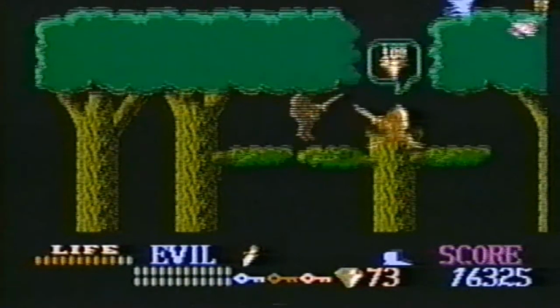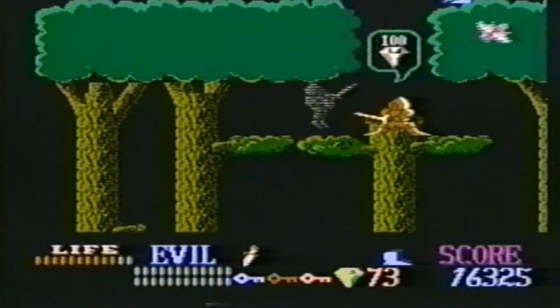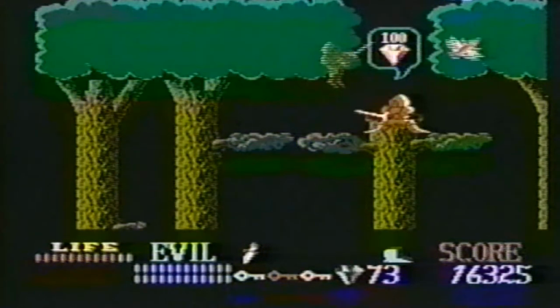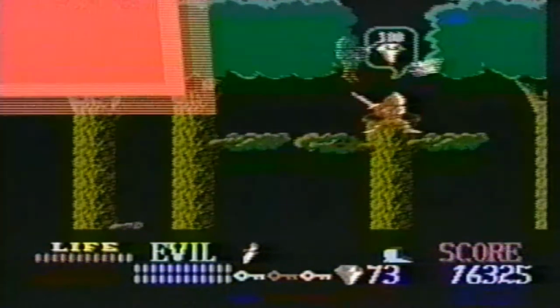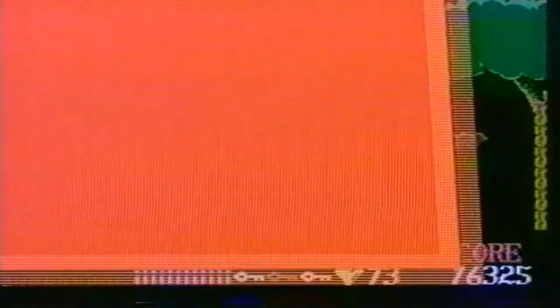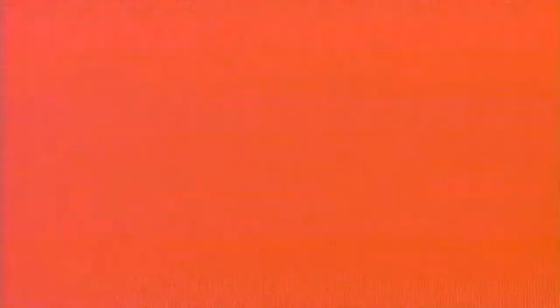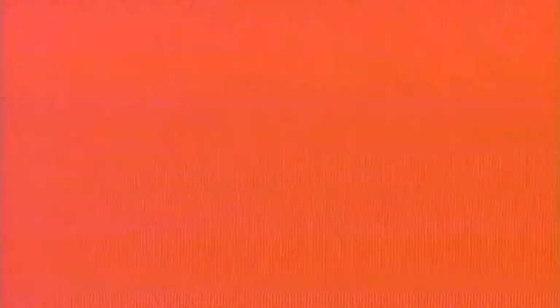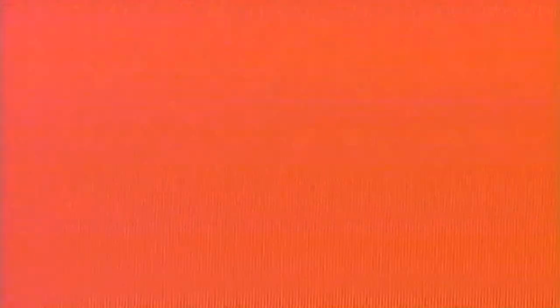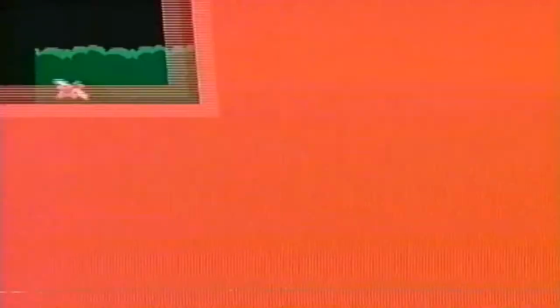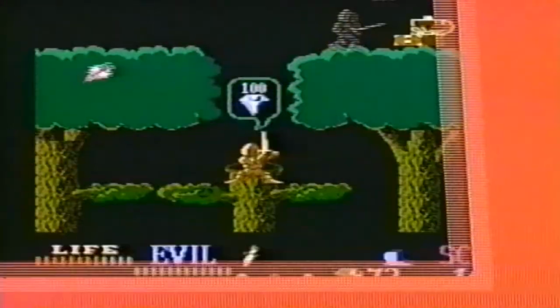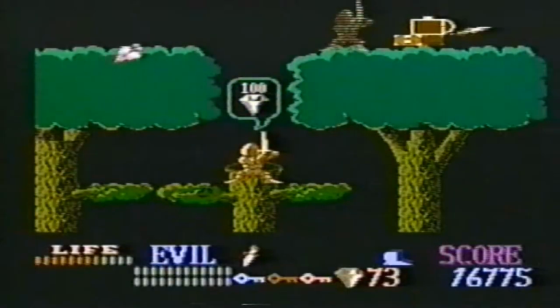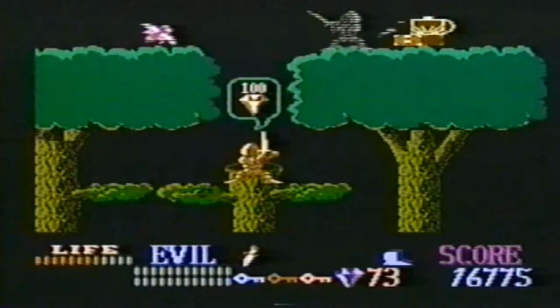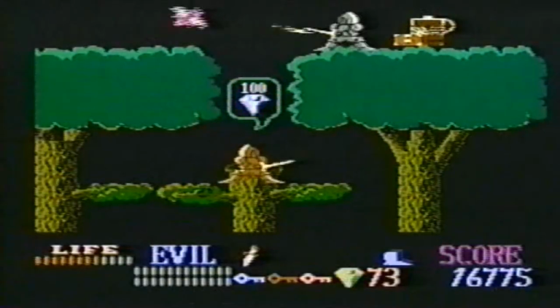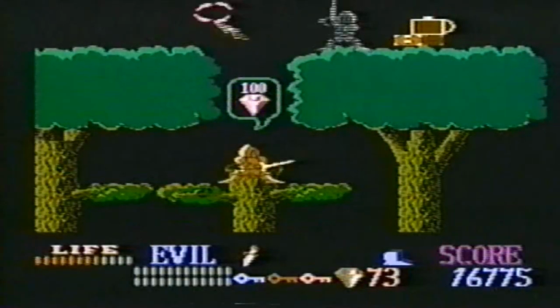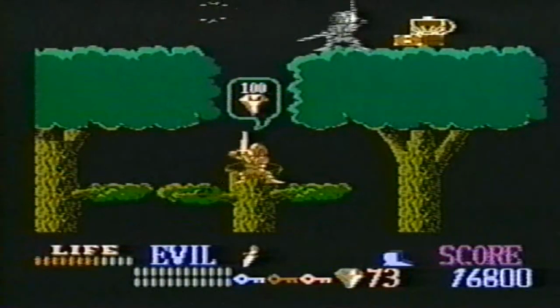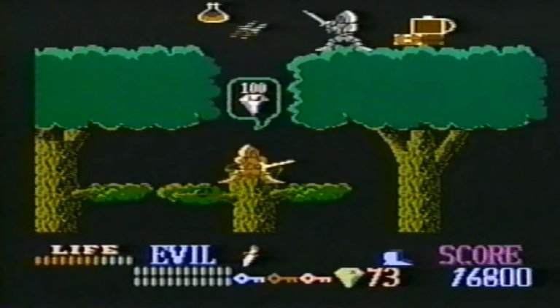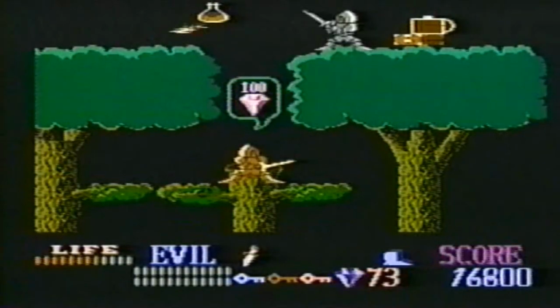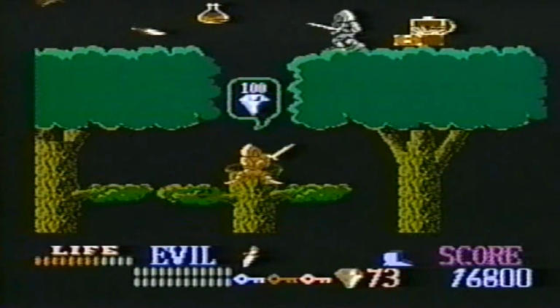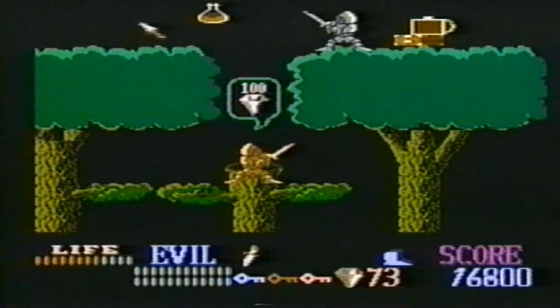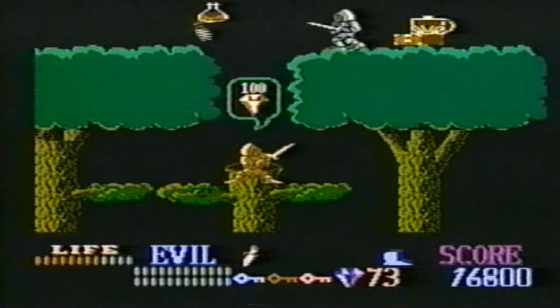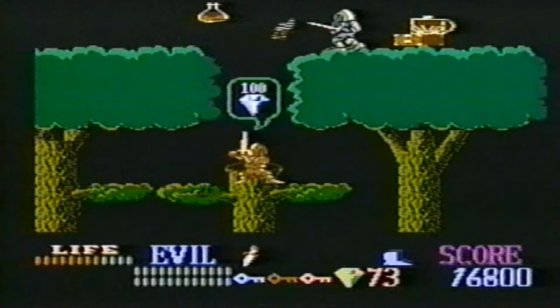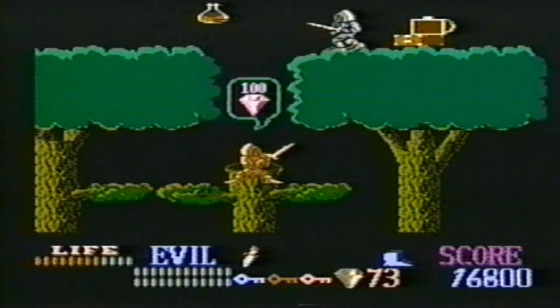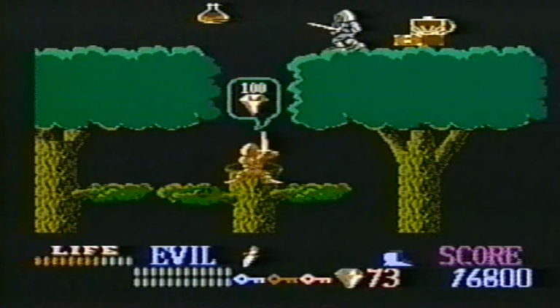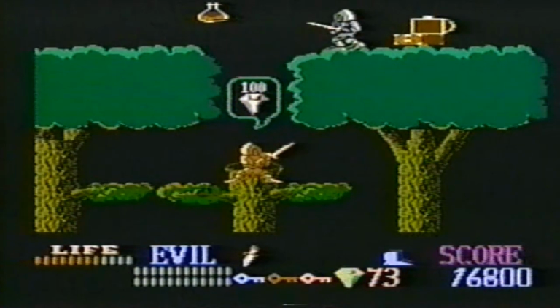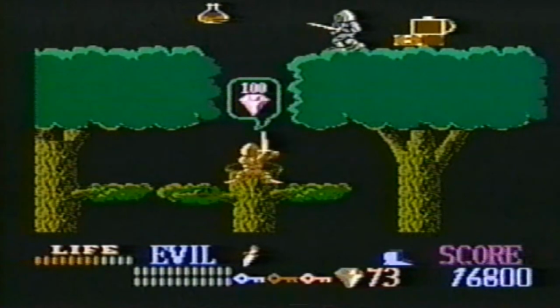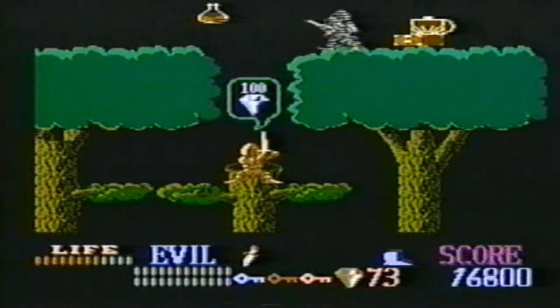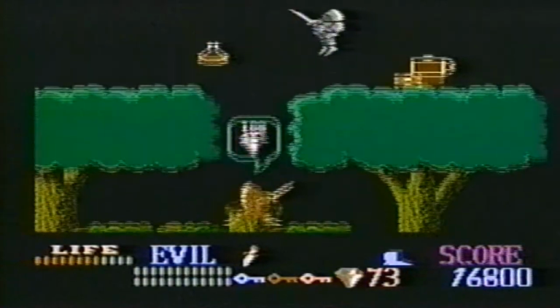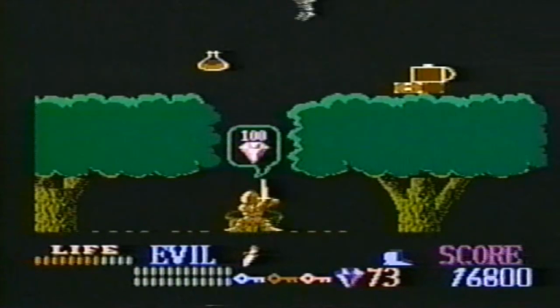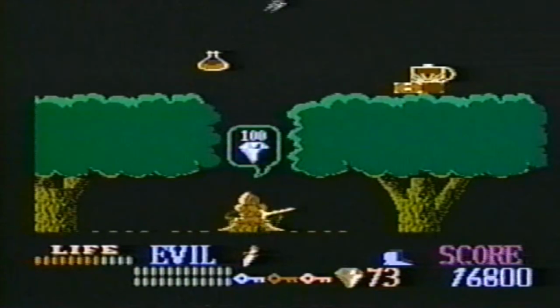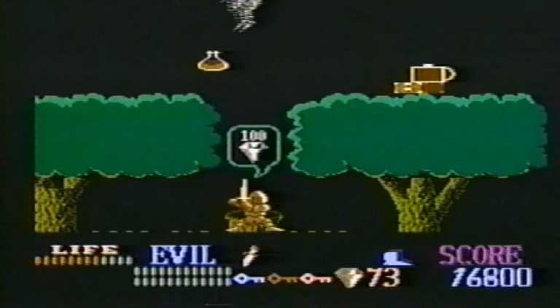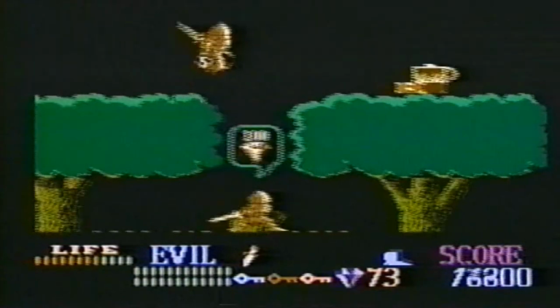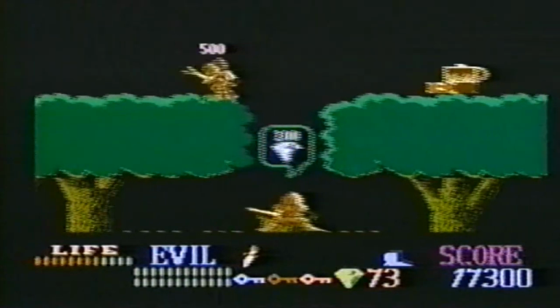The blue potions make you fast. The red make you invincible and the pink let you jump higher.